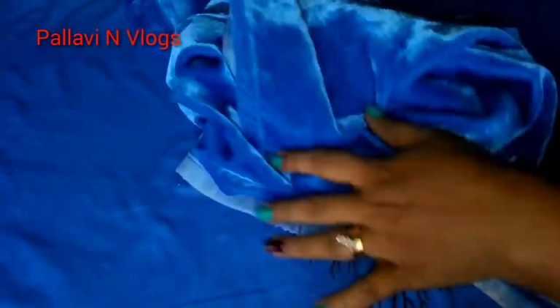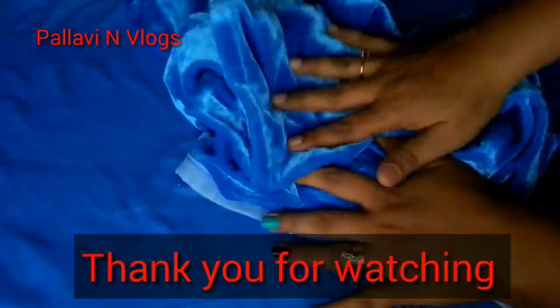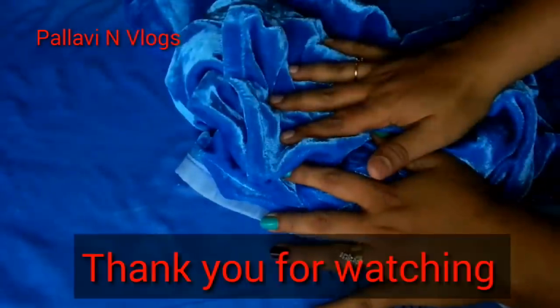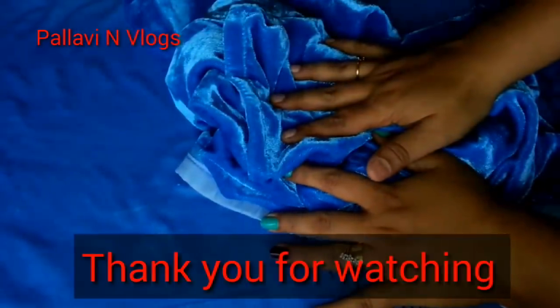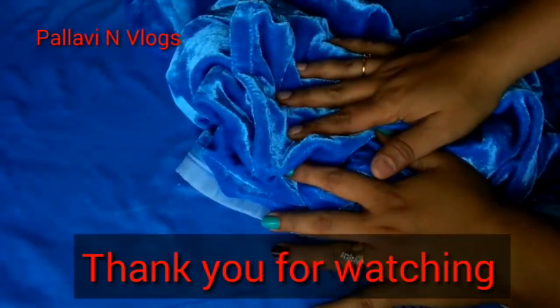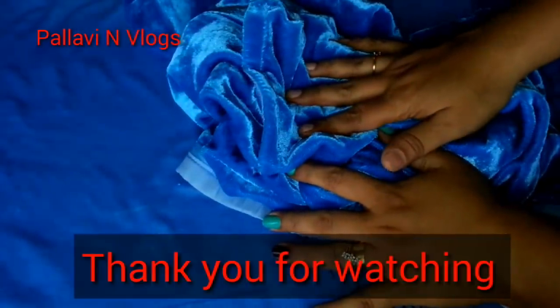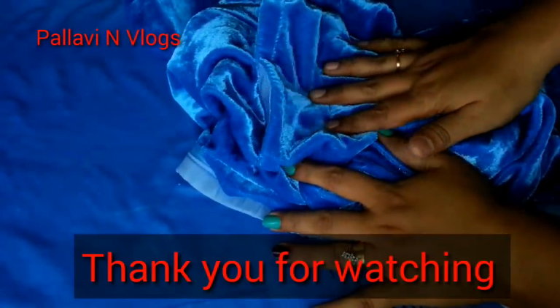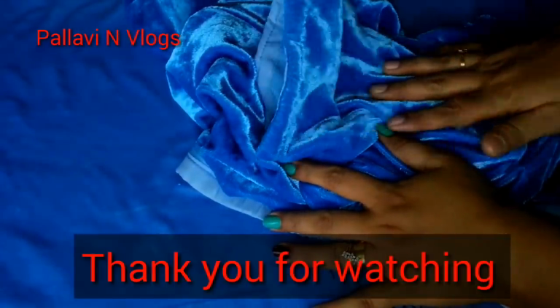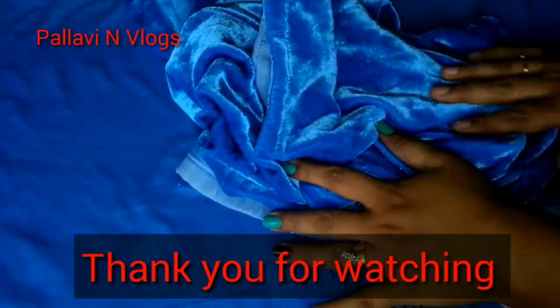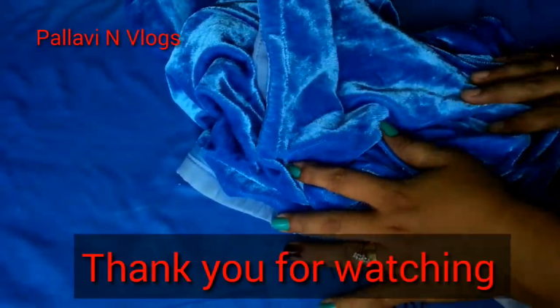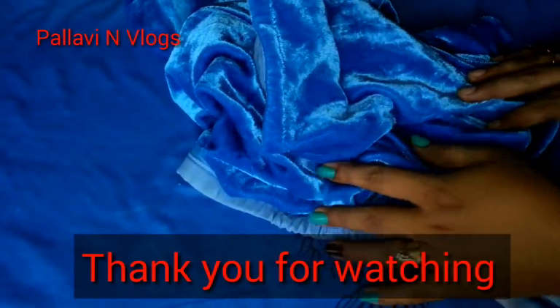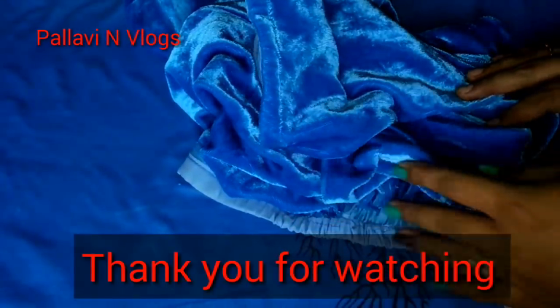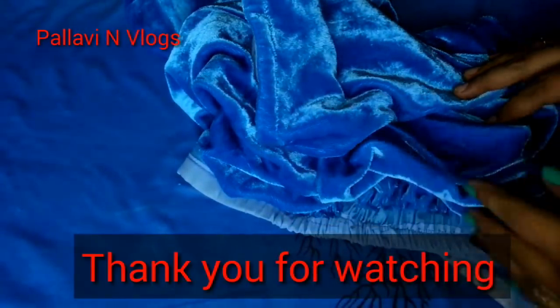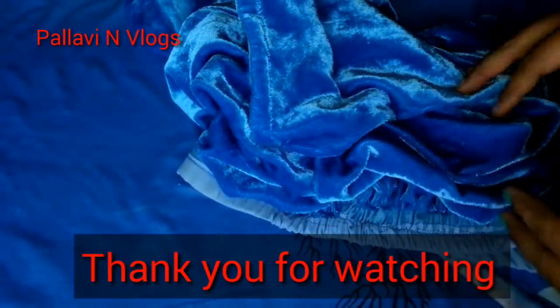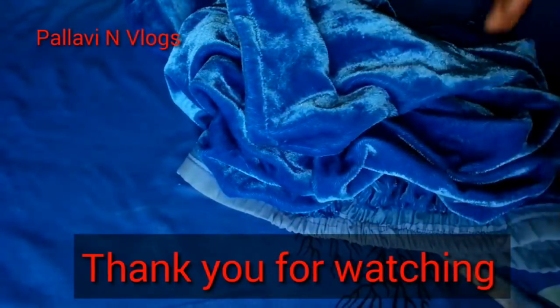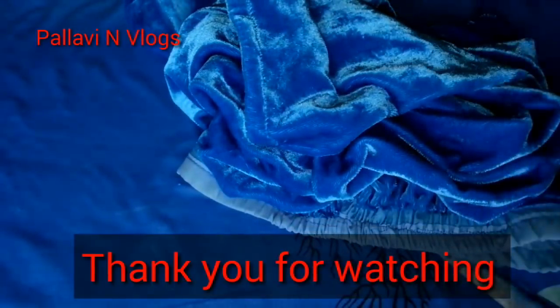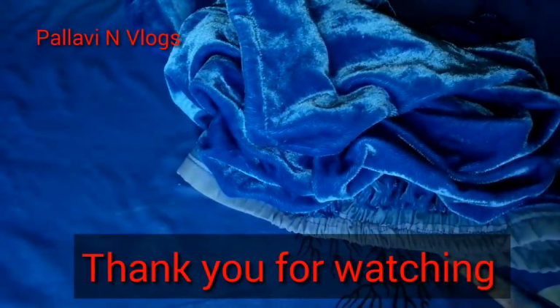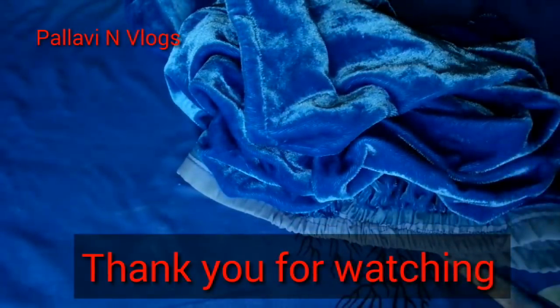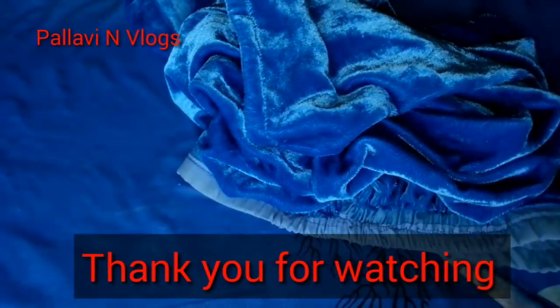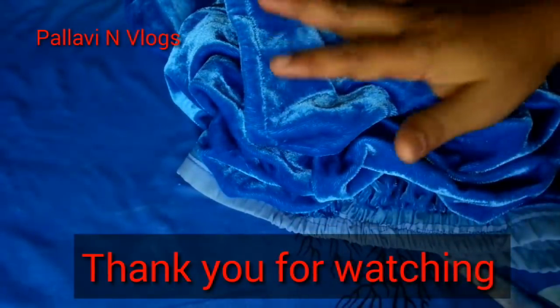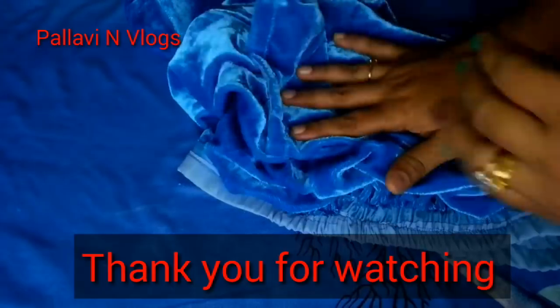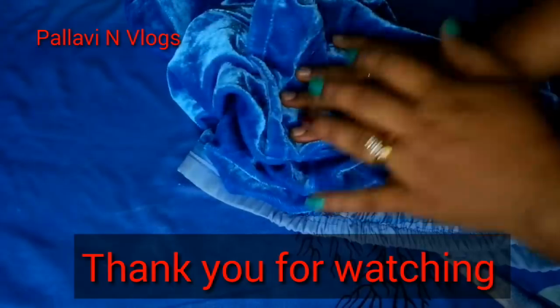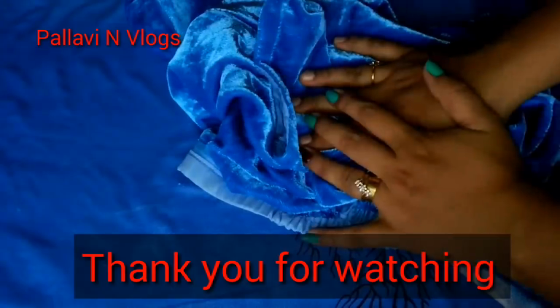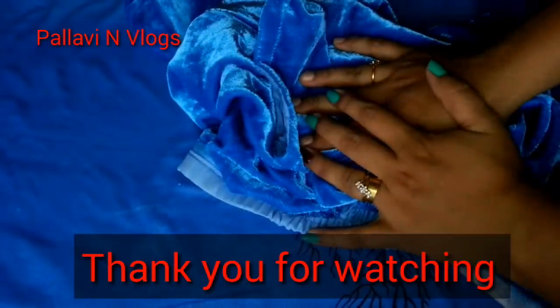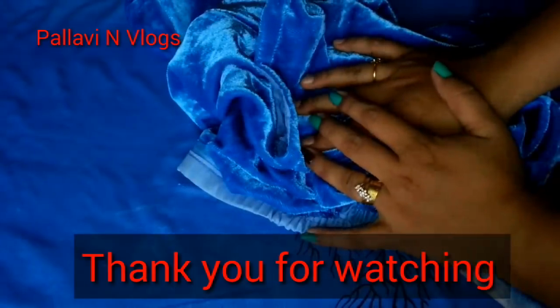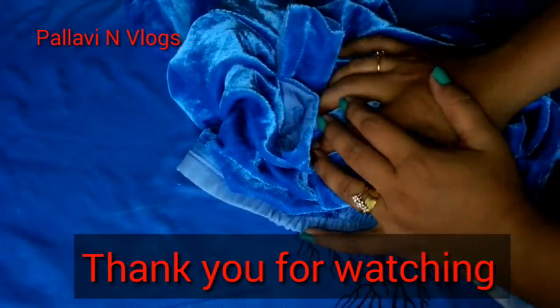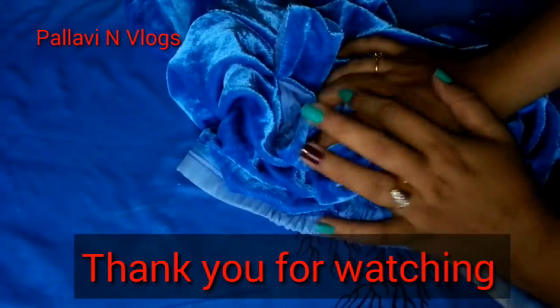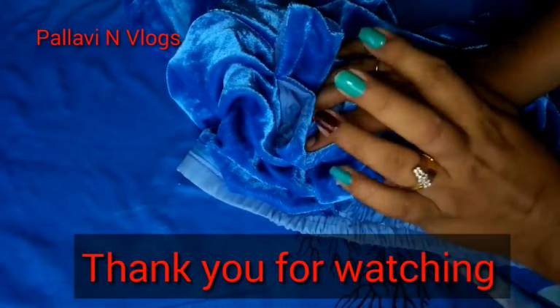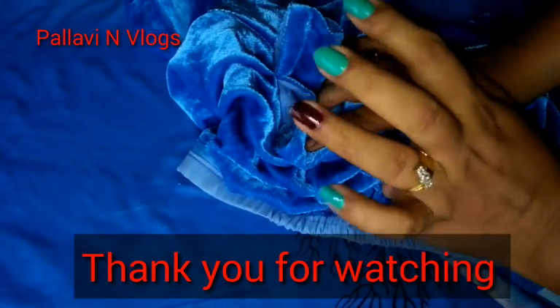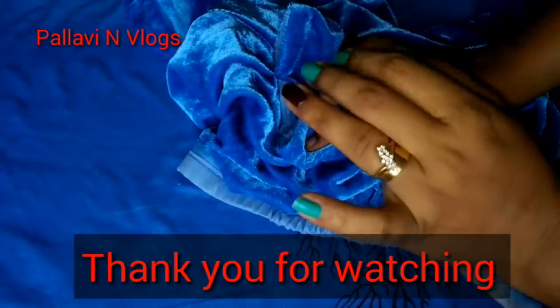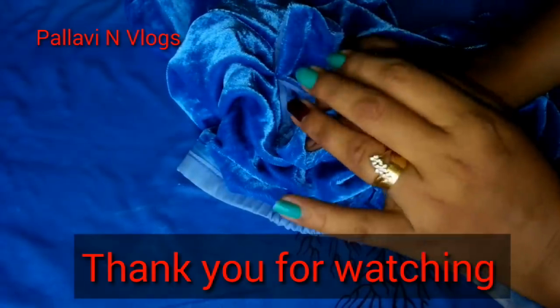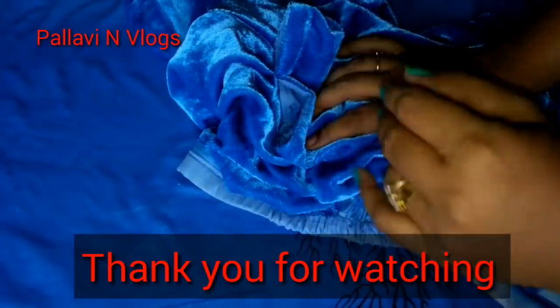This video is the end. Please like and subscribe to our channel. See you in the next video — bye bye!